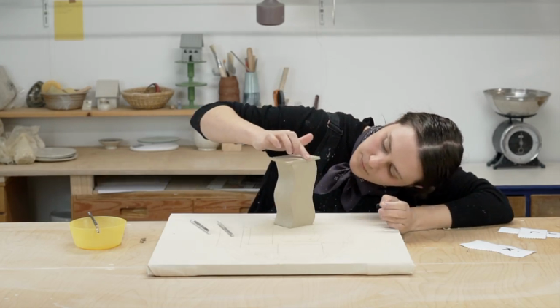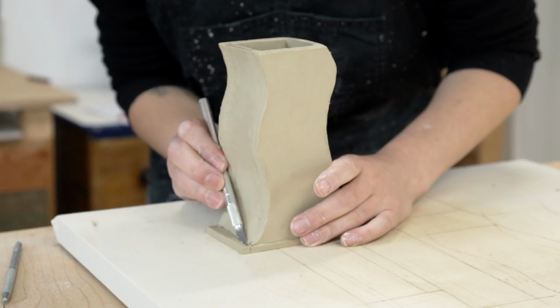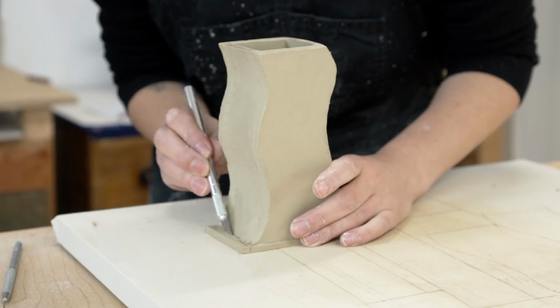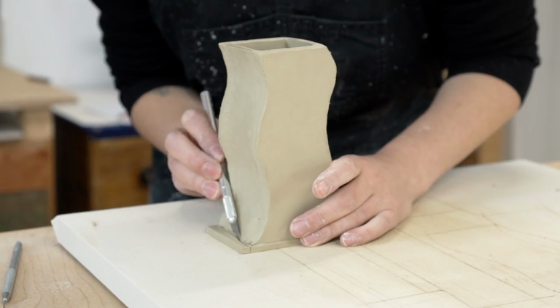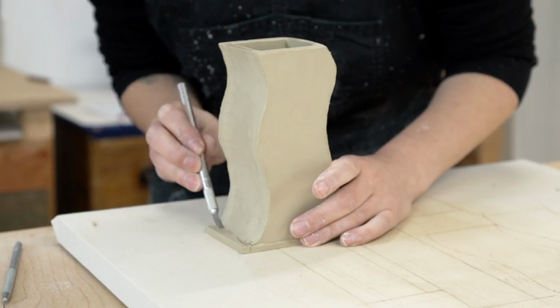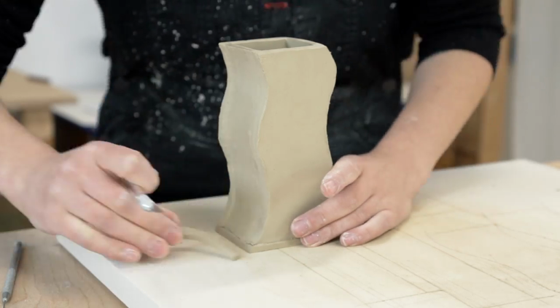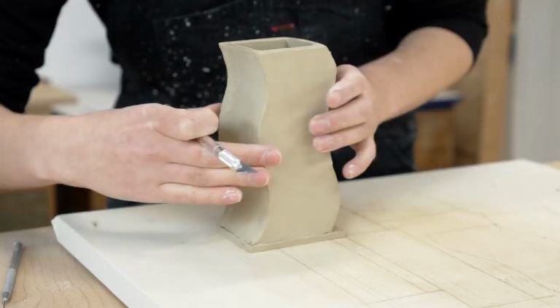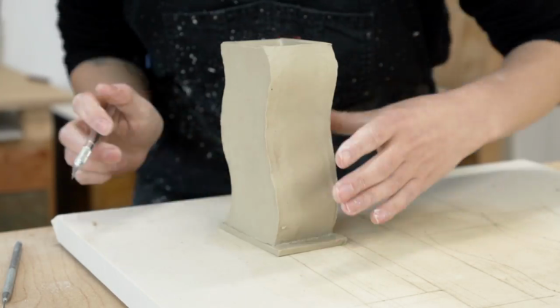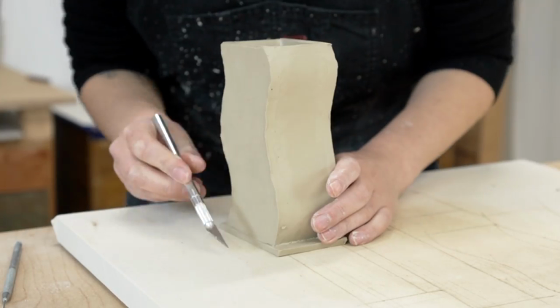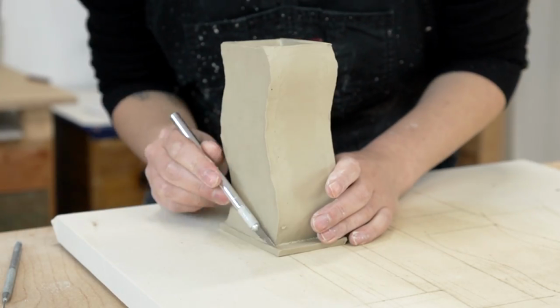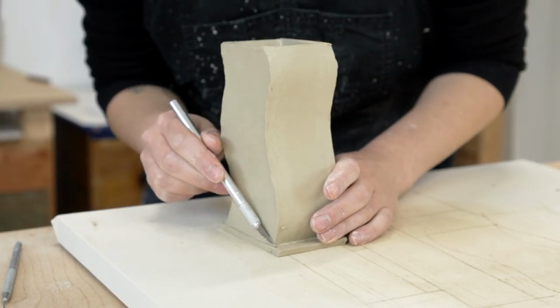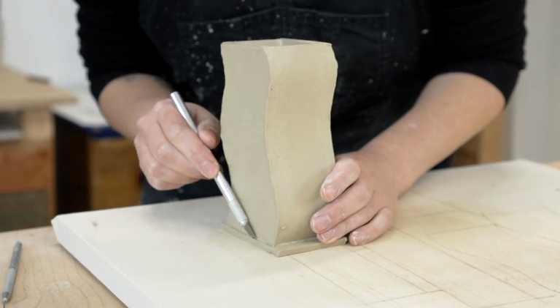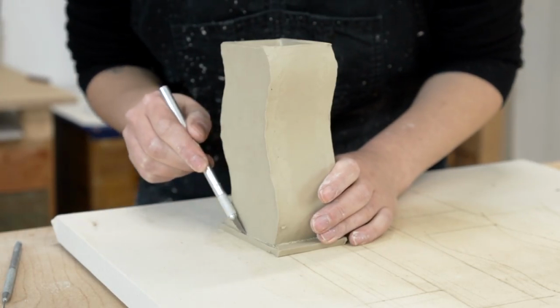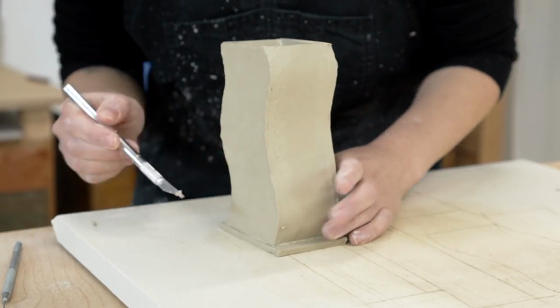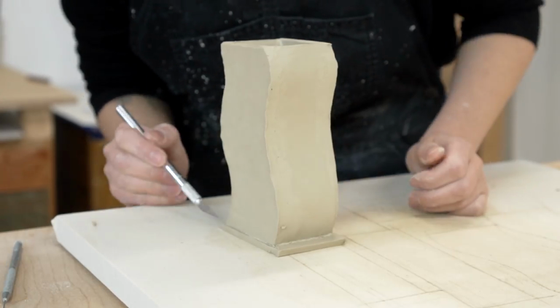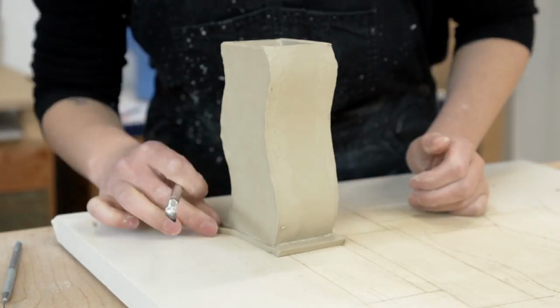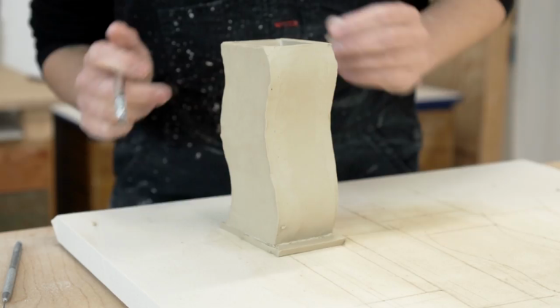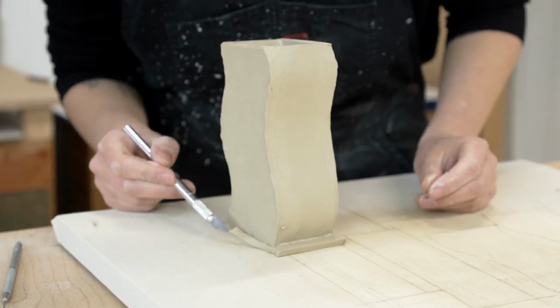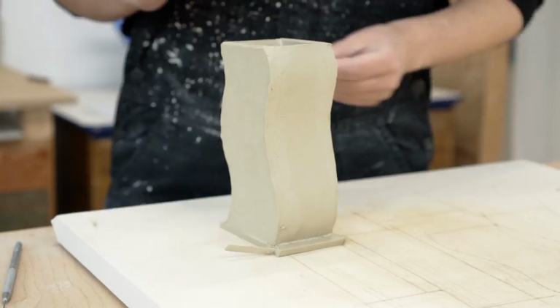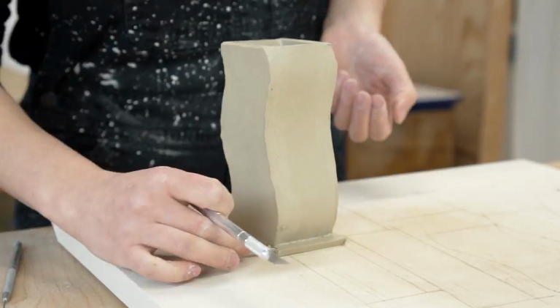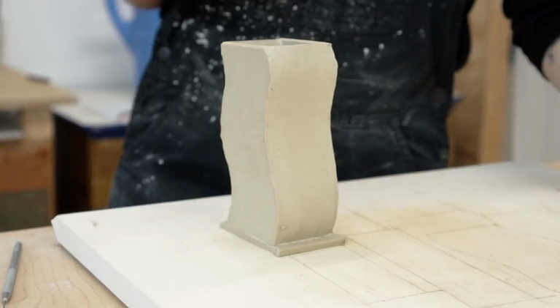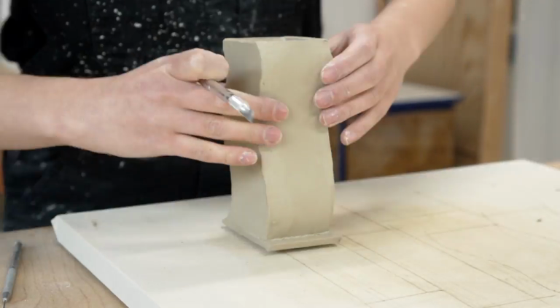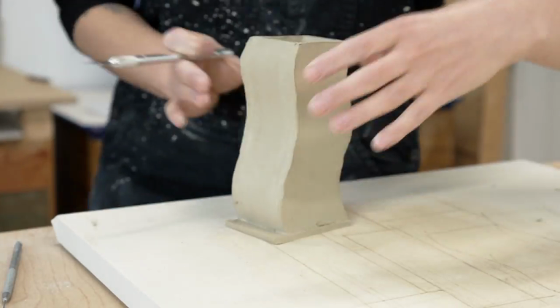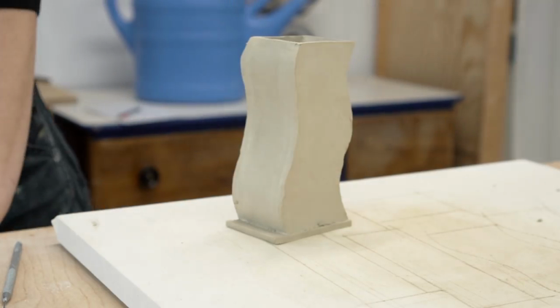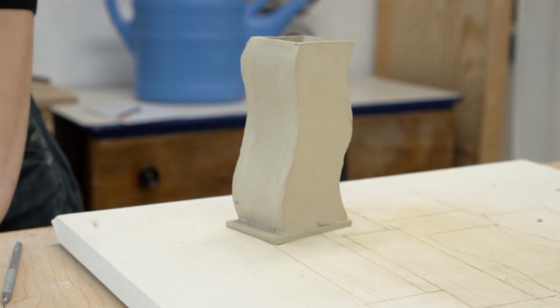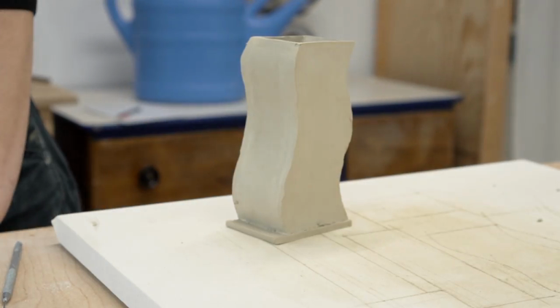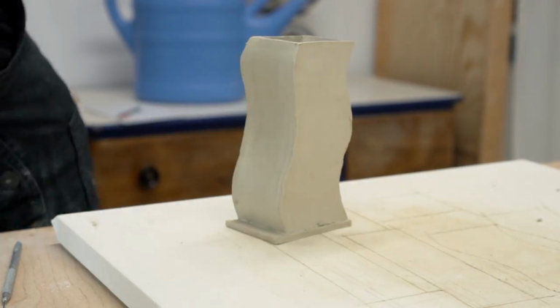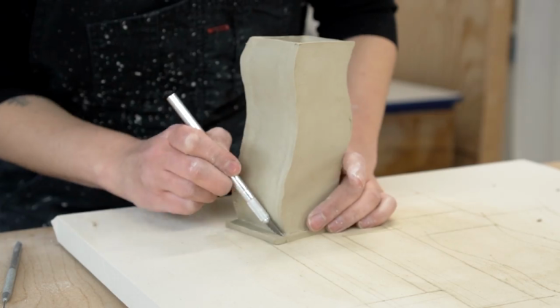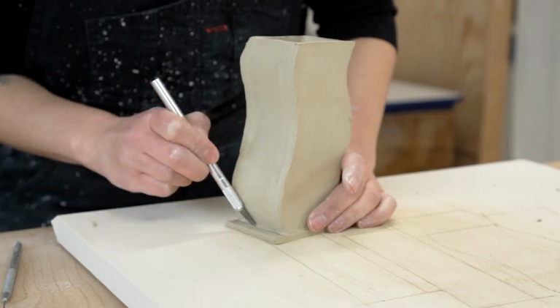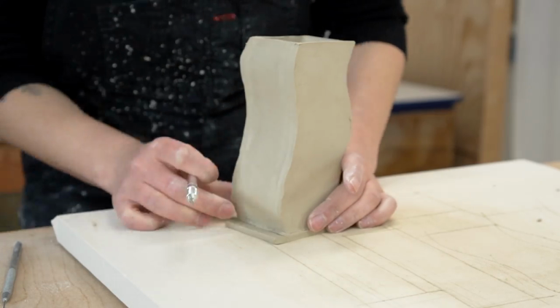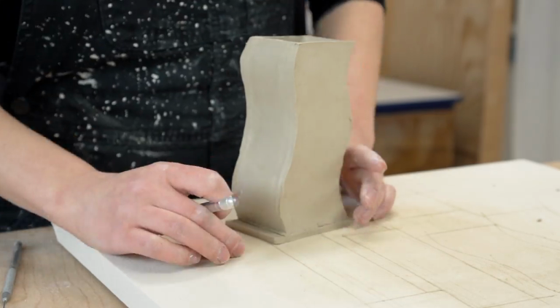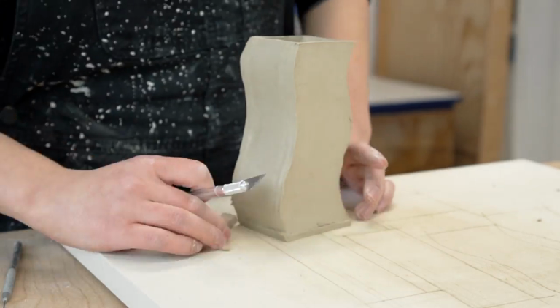Once the piece is well attached, I'll use my exacto knife to cut the bottom to size and blend the seam.